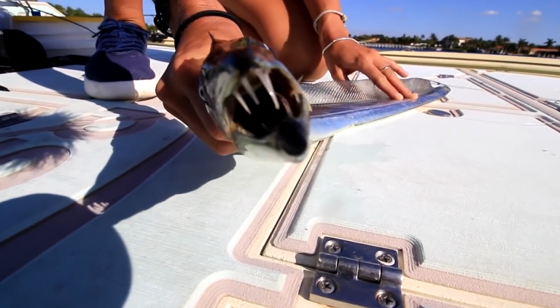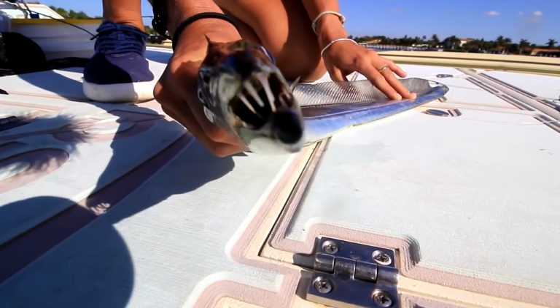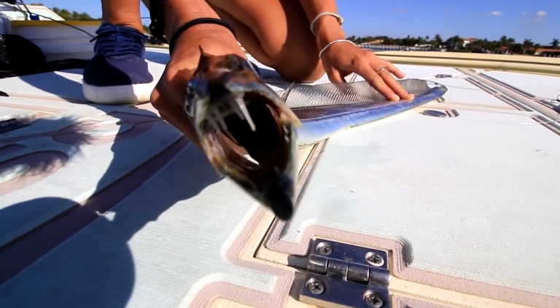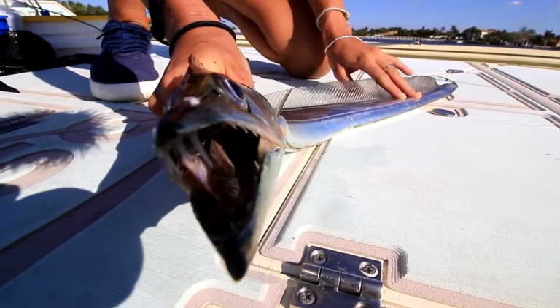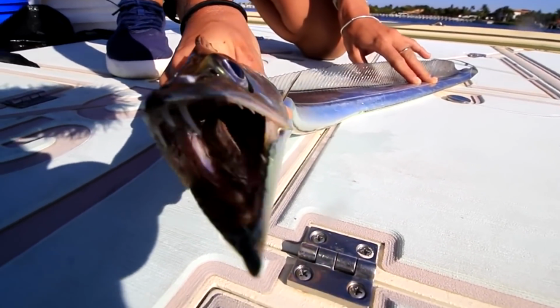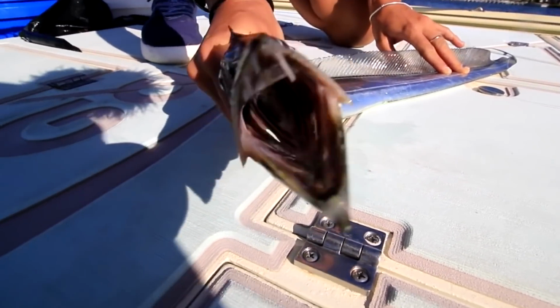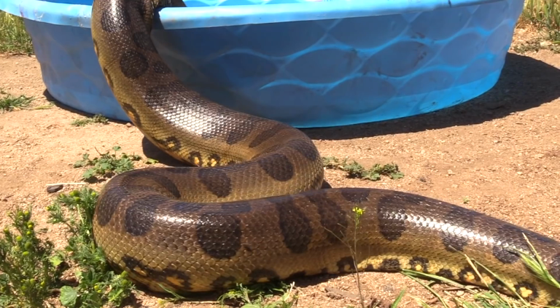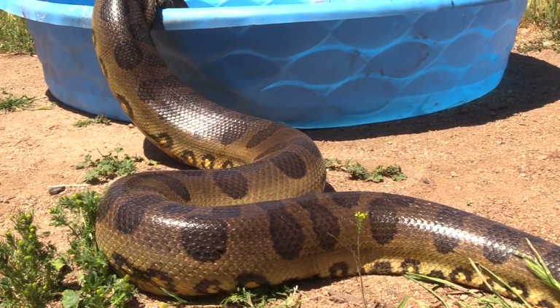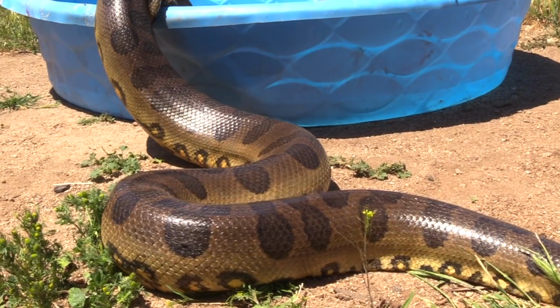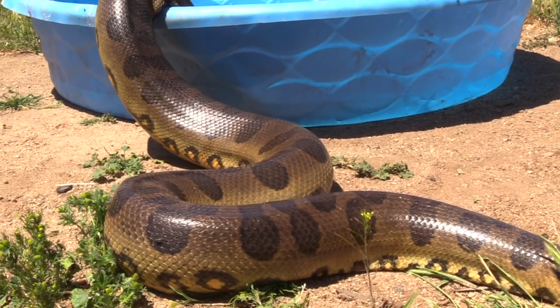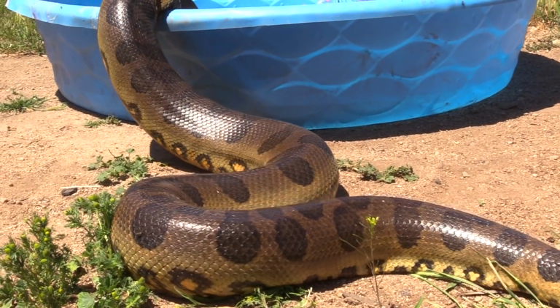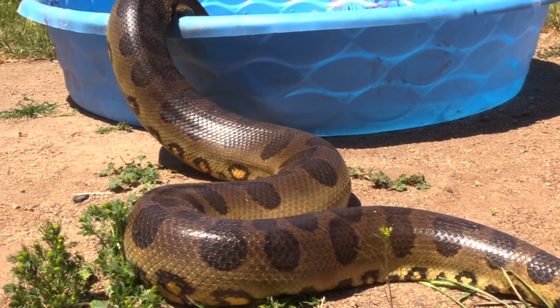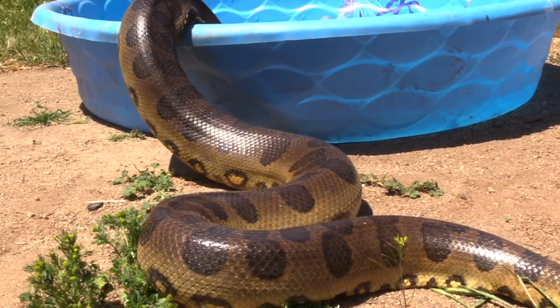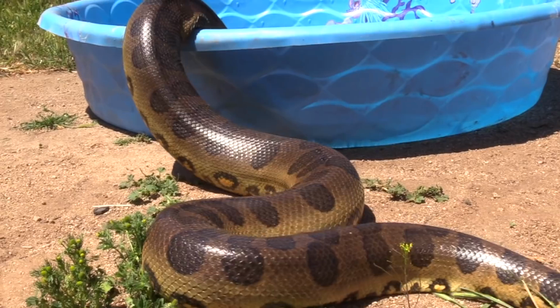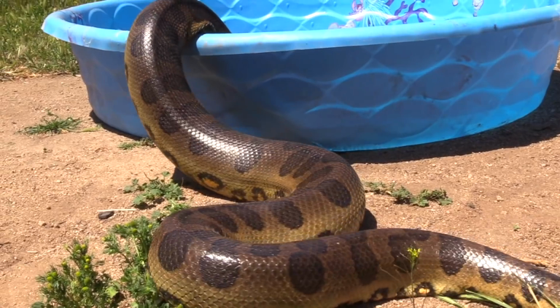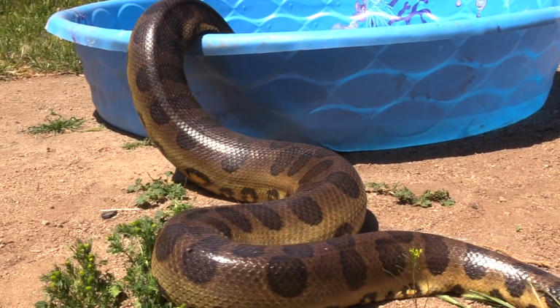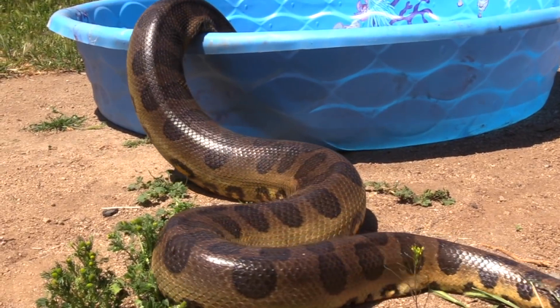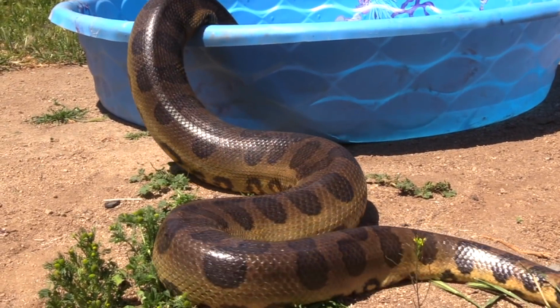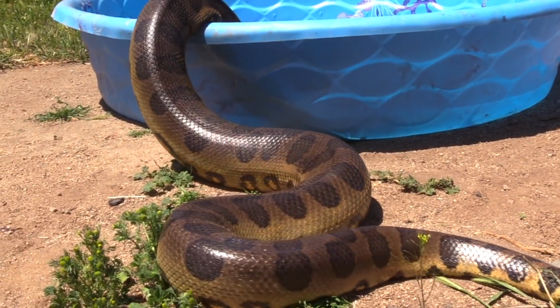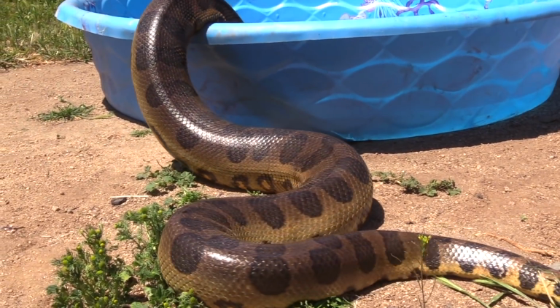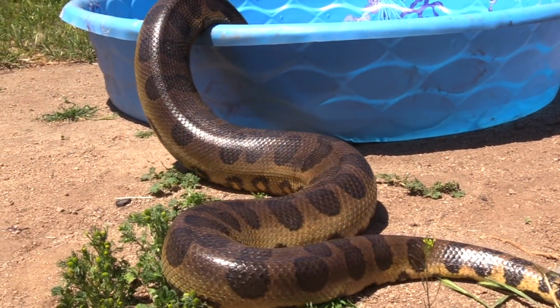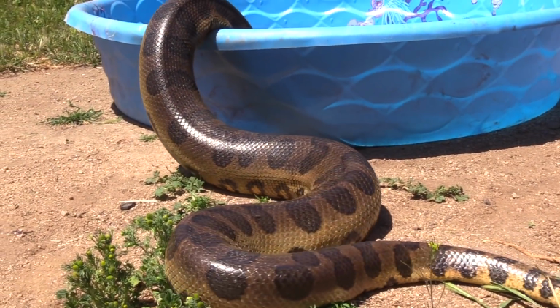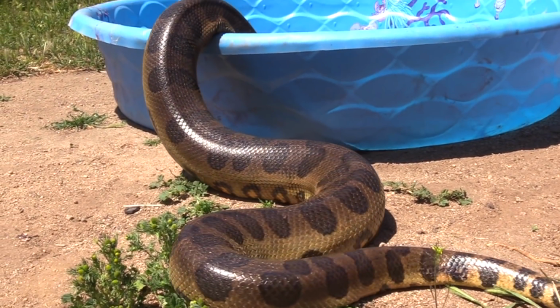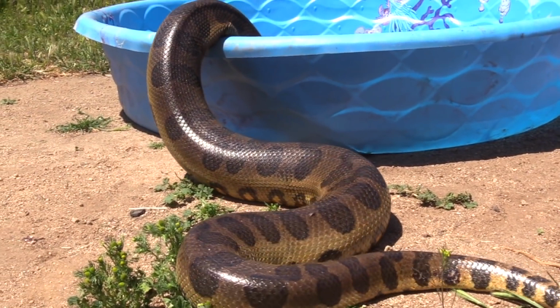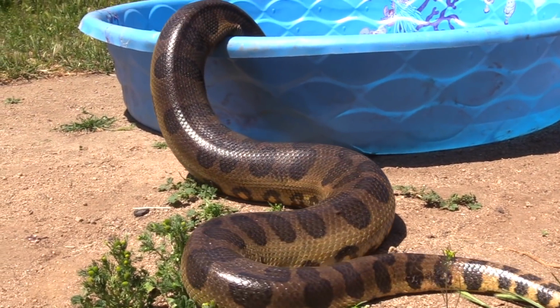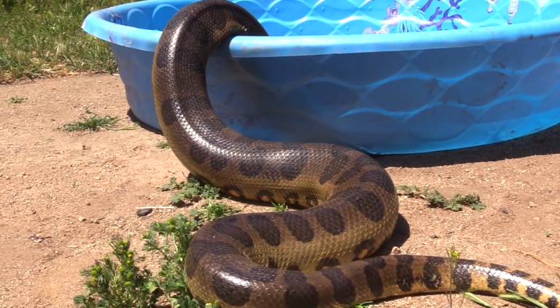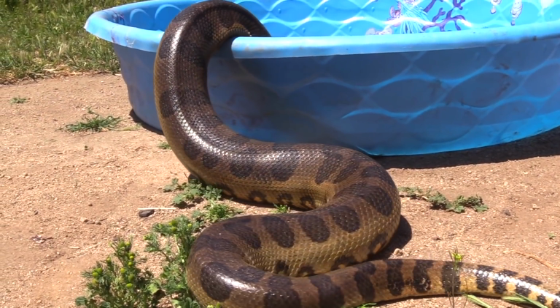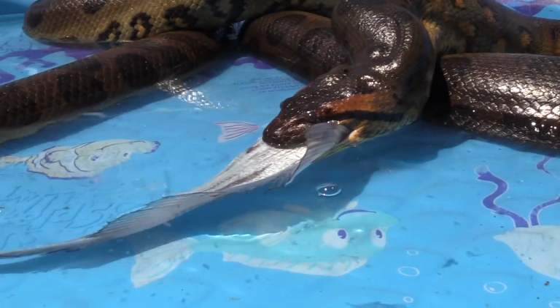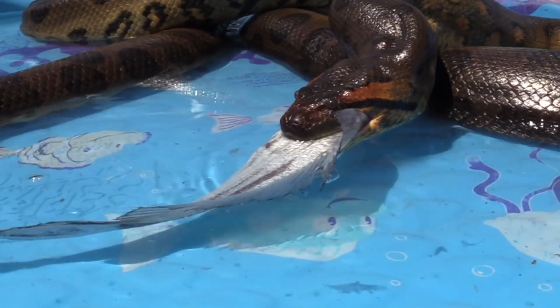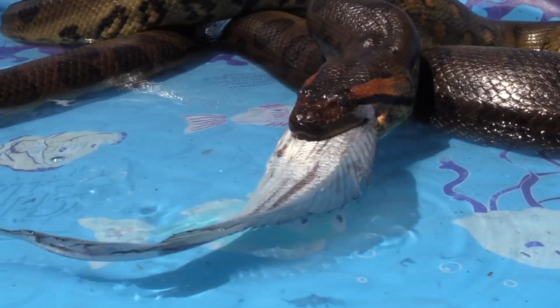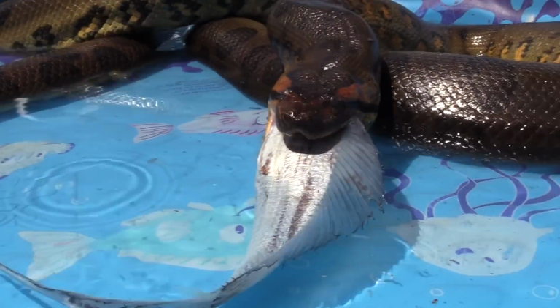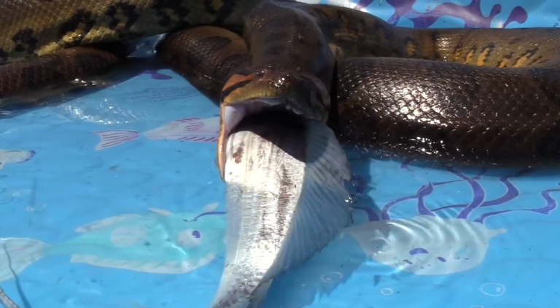Watch what happens when we put a giant anaconda in a yard with a large predatory fish. Bad, Medusa! Bad!